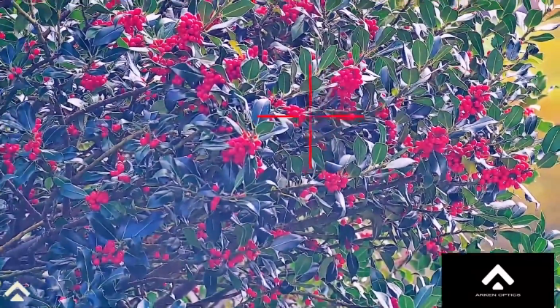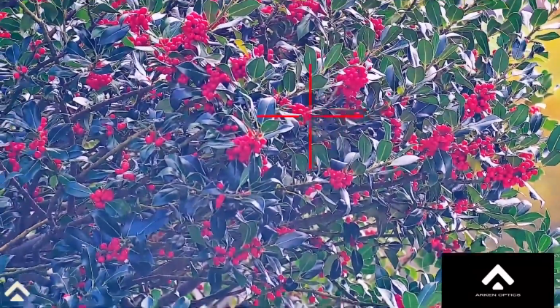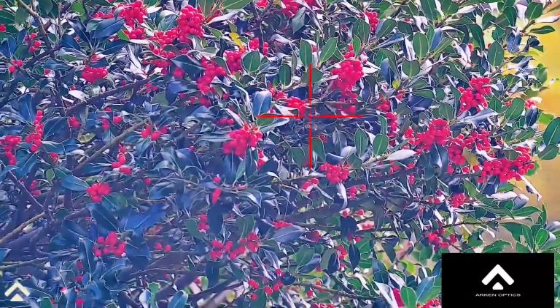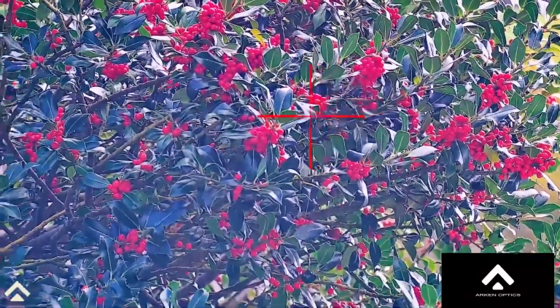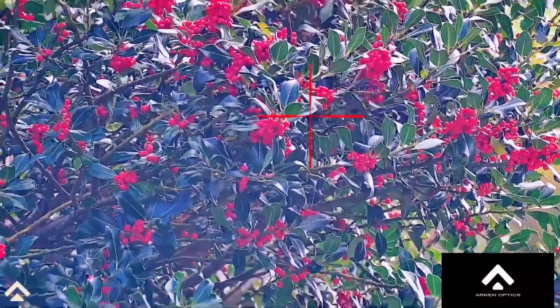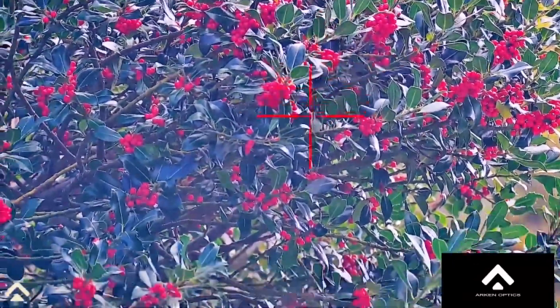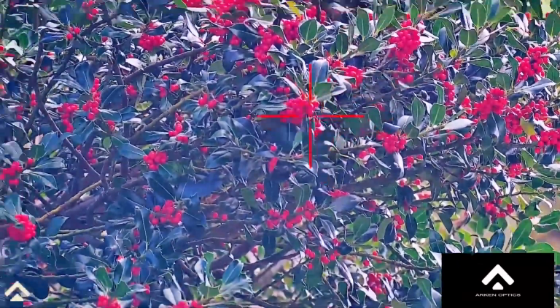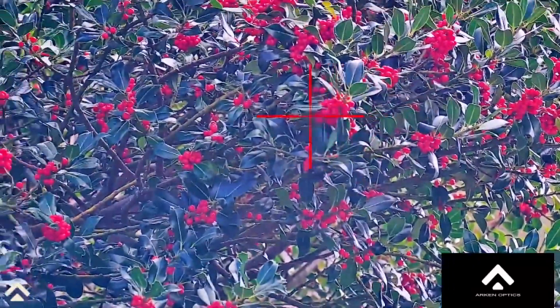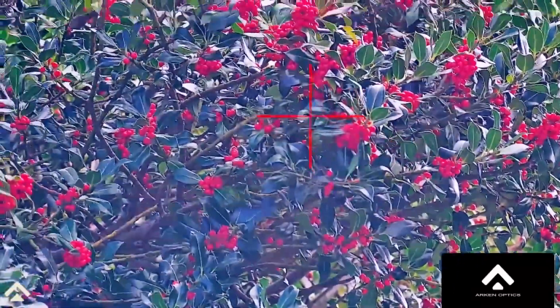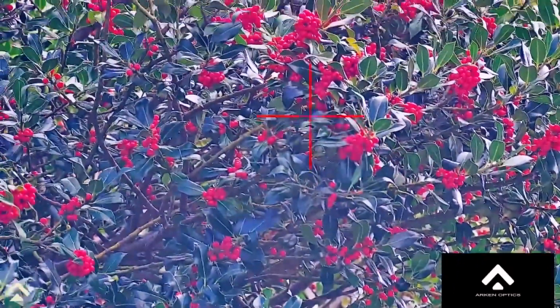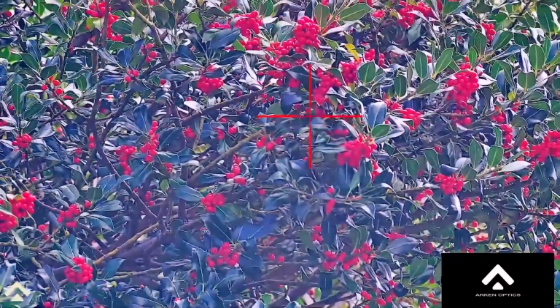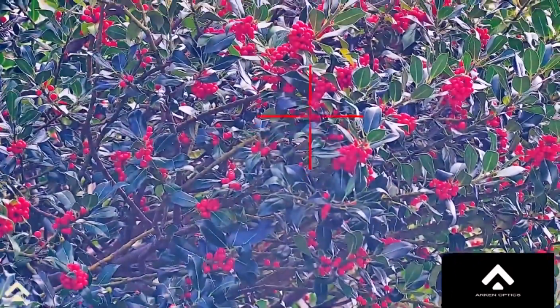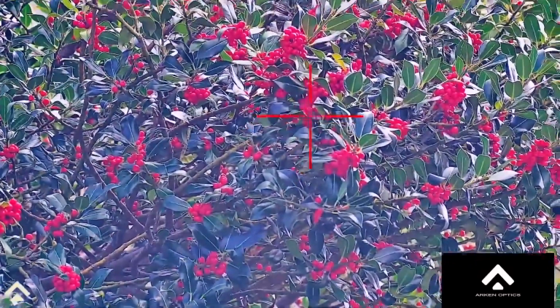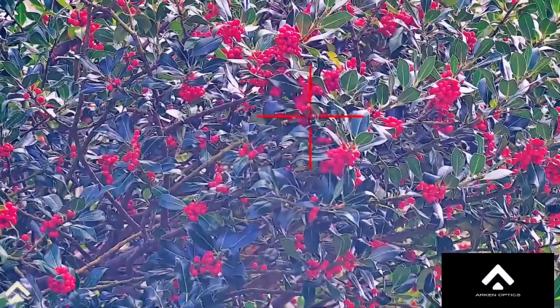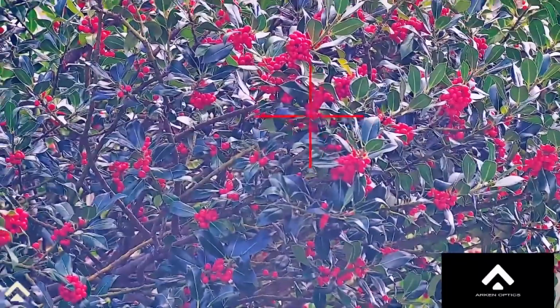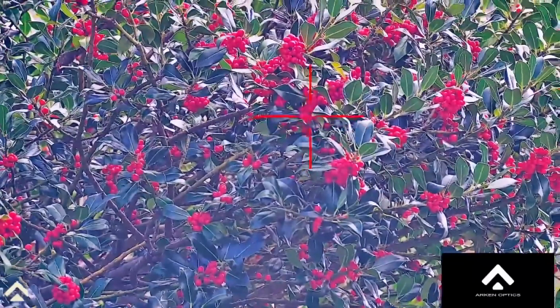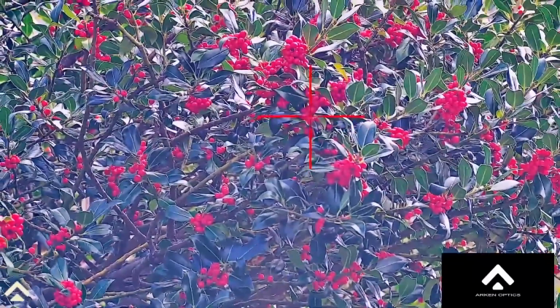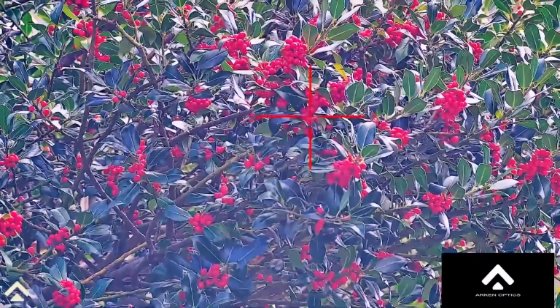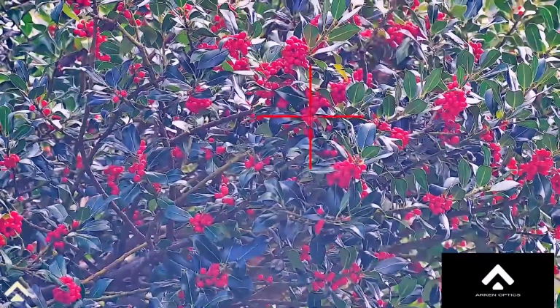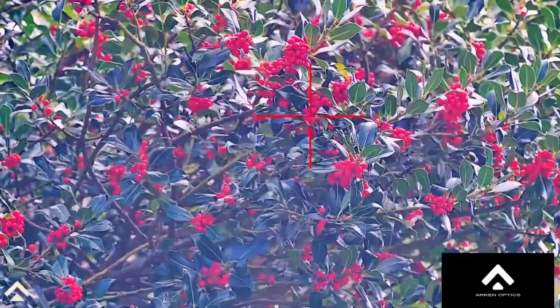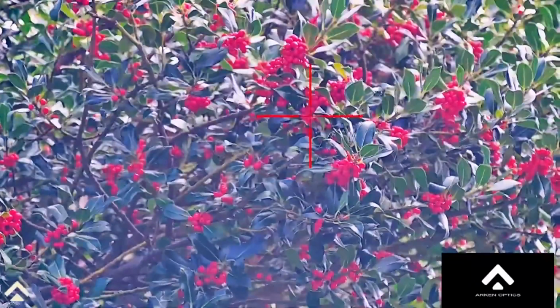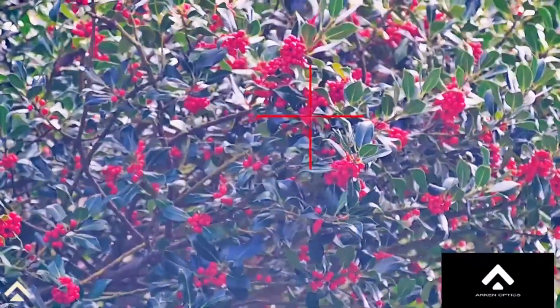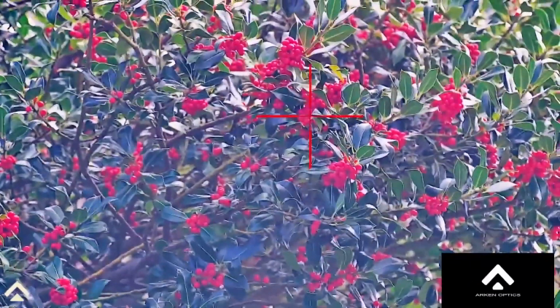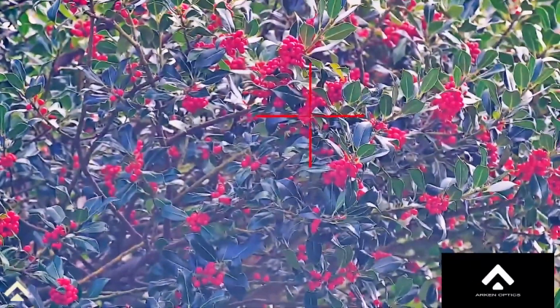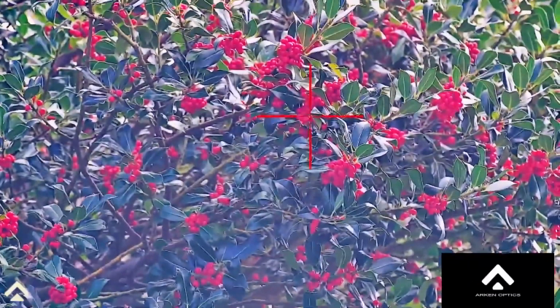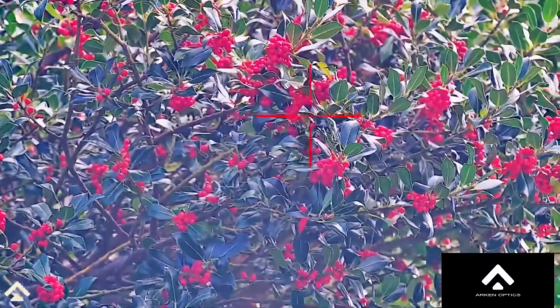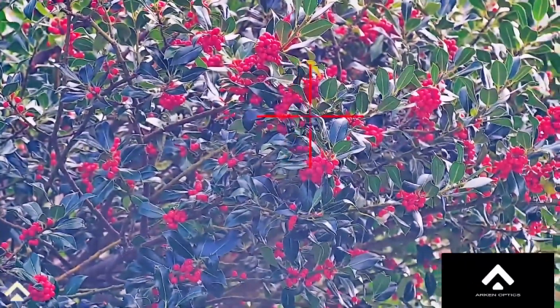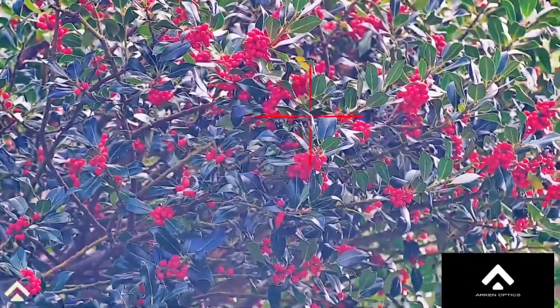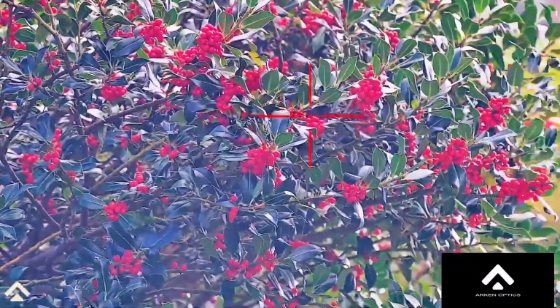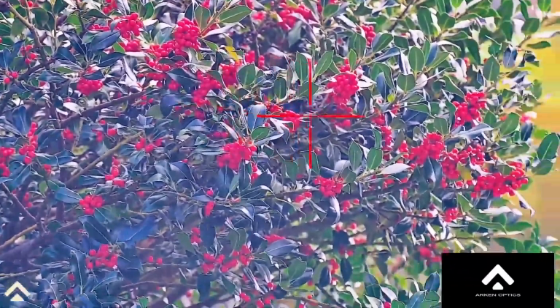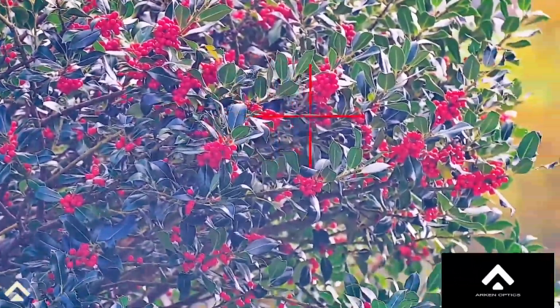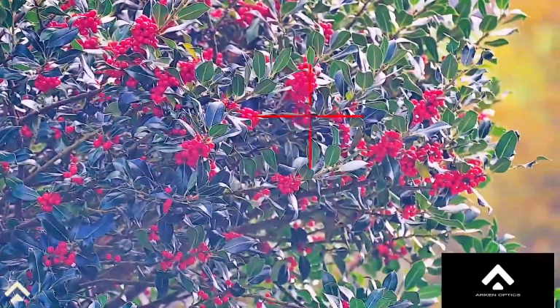You can see the berries on this tree — beautiful colors.